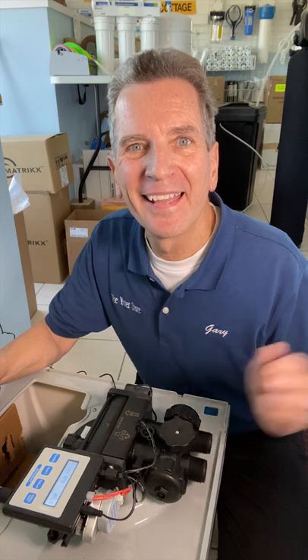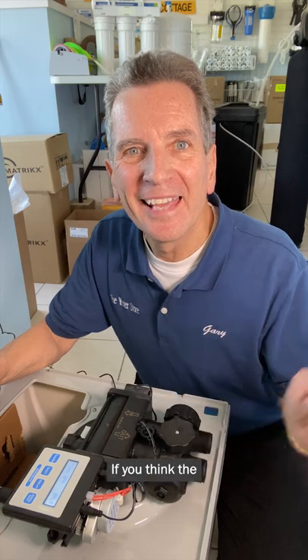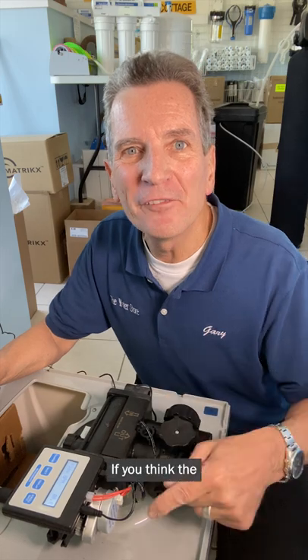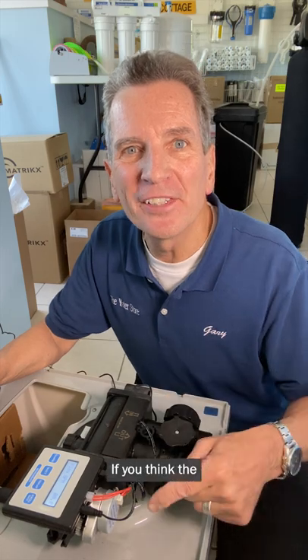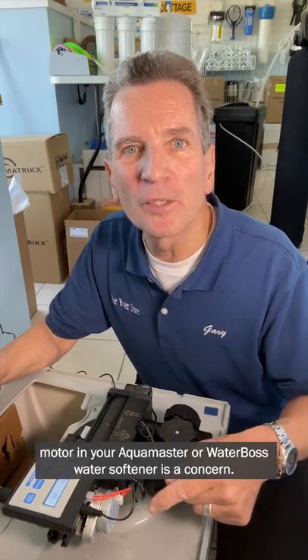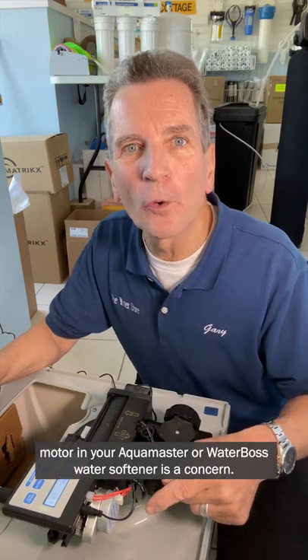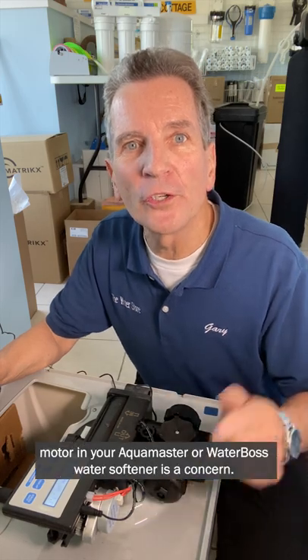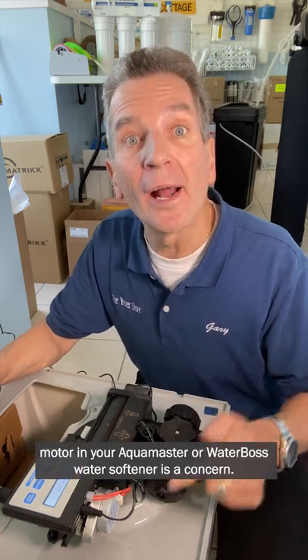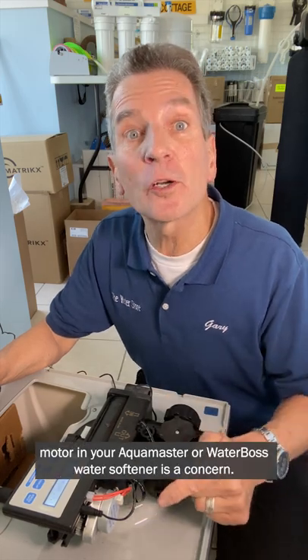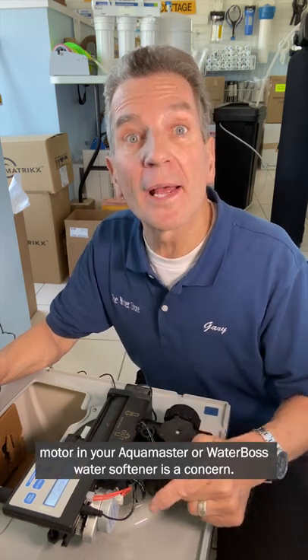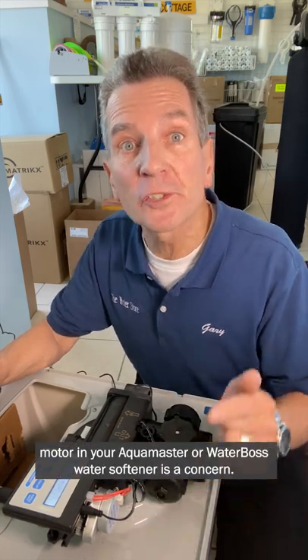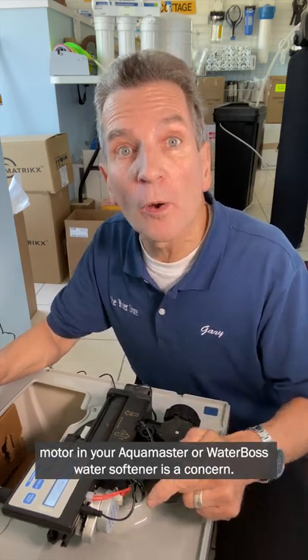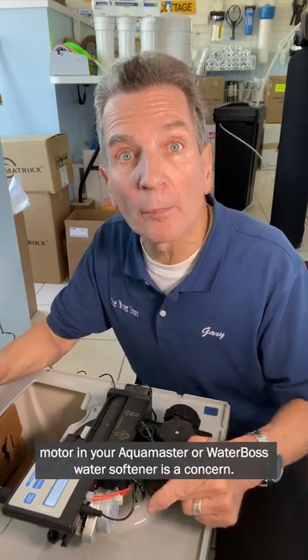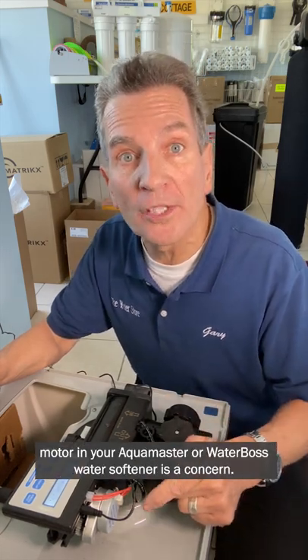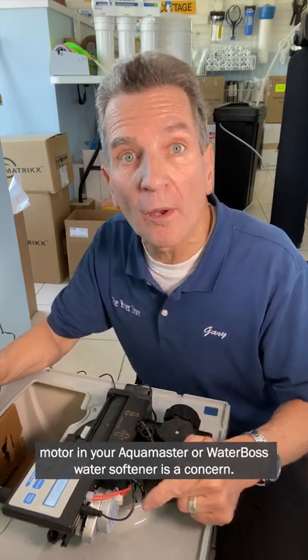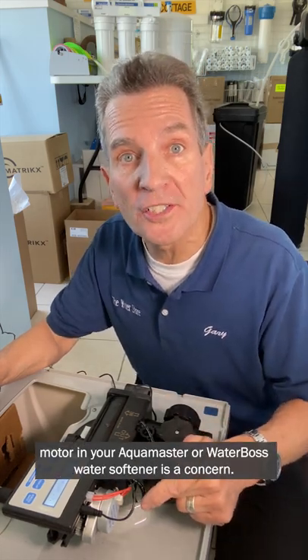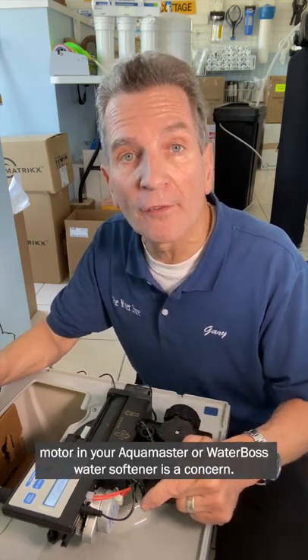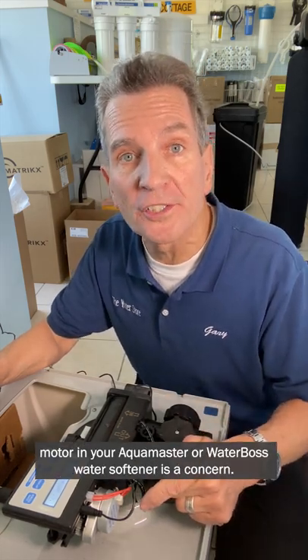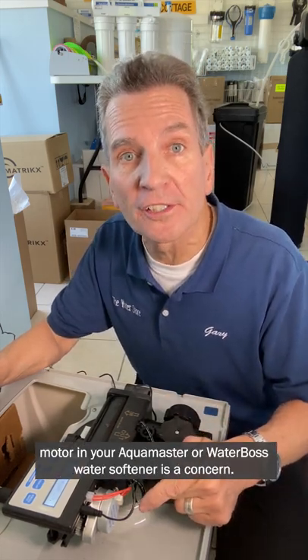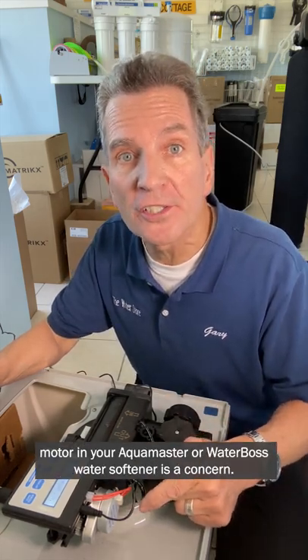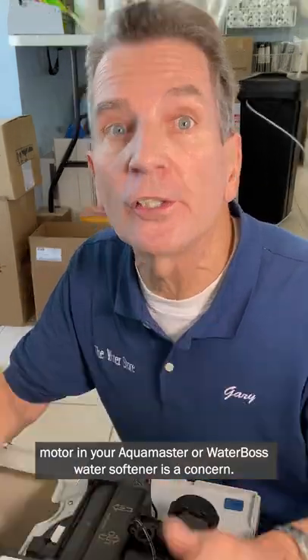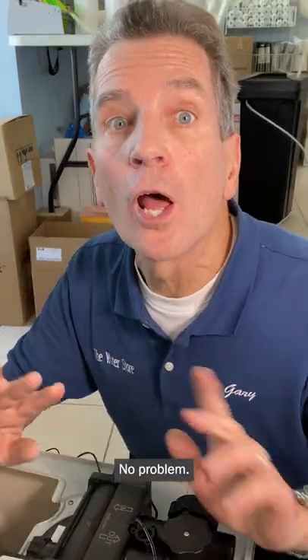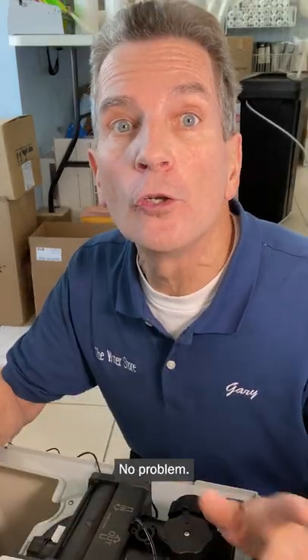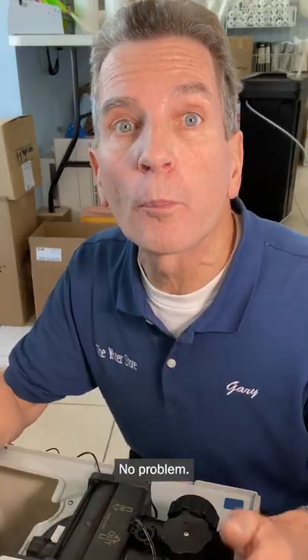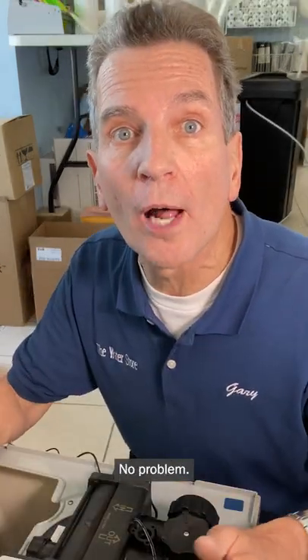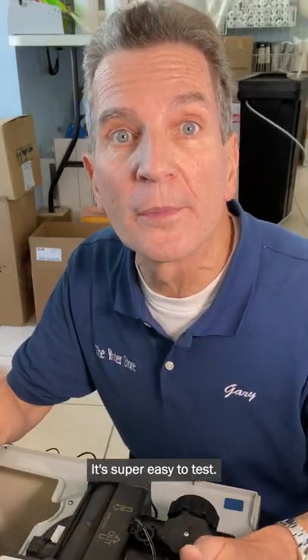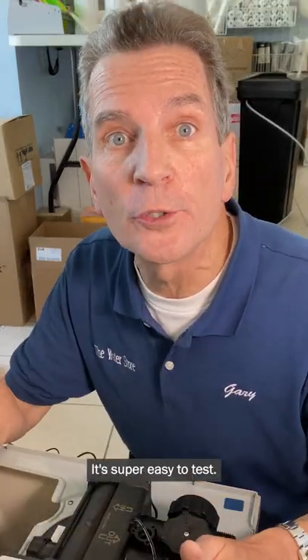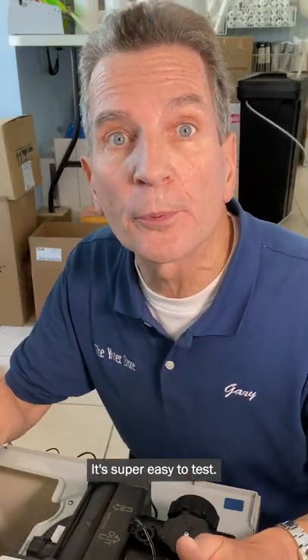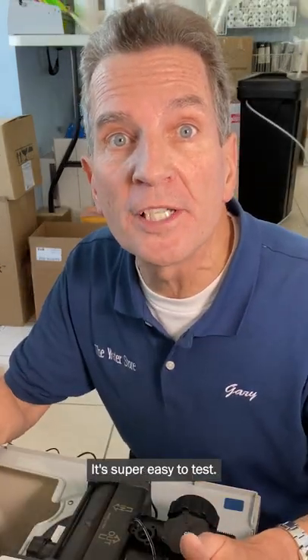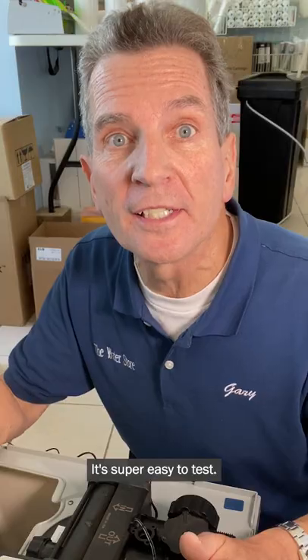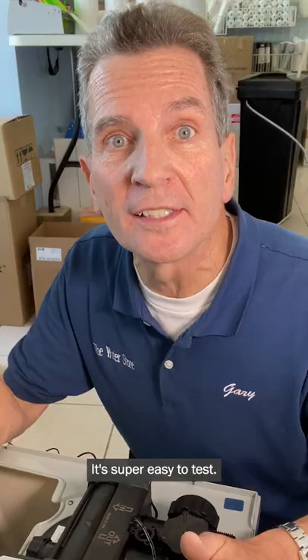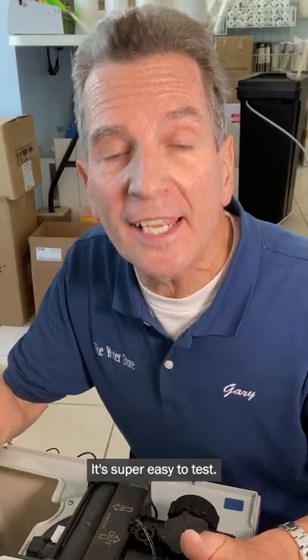If you think the motor in your Aquamaster Water Boss water softener is a concern, no problem, it's super easy to test.